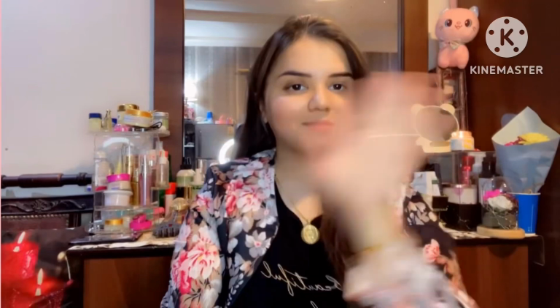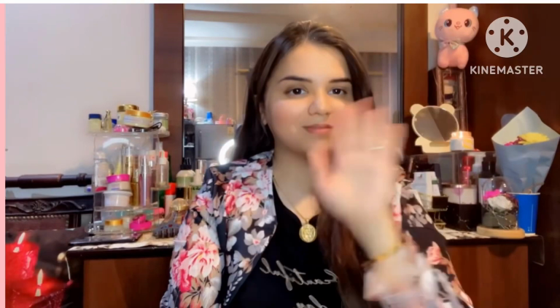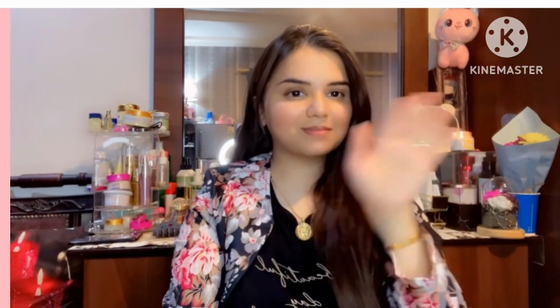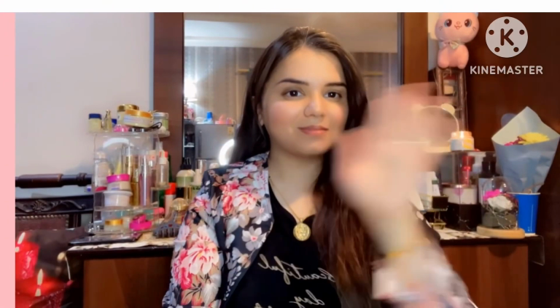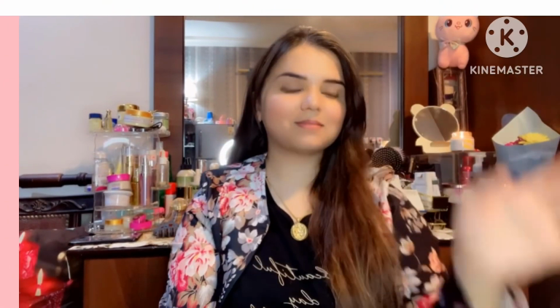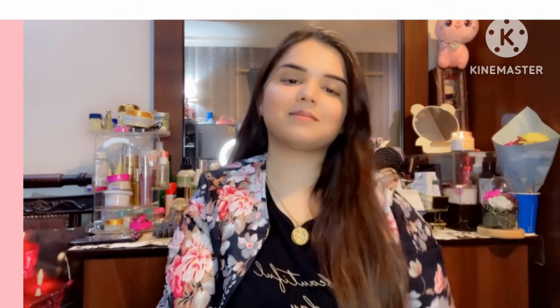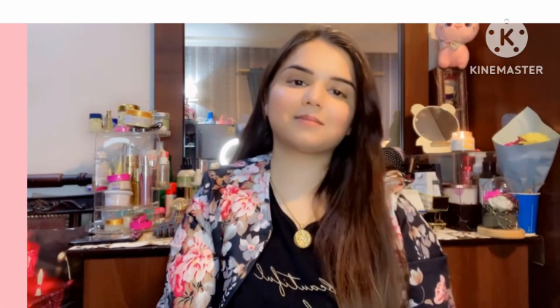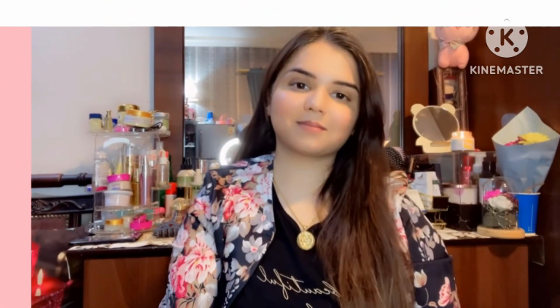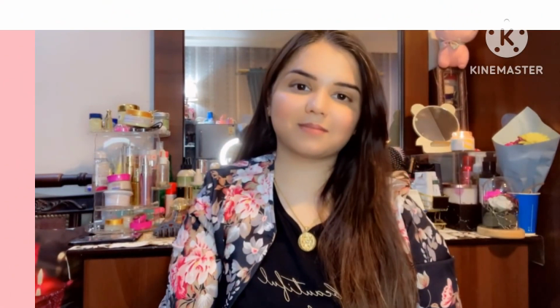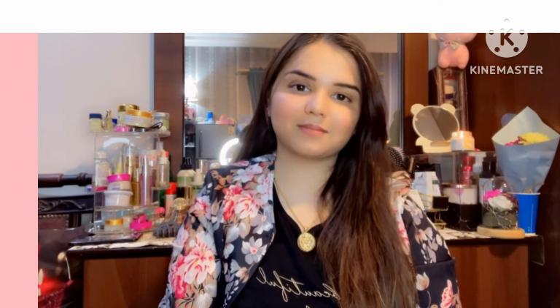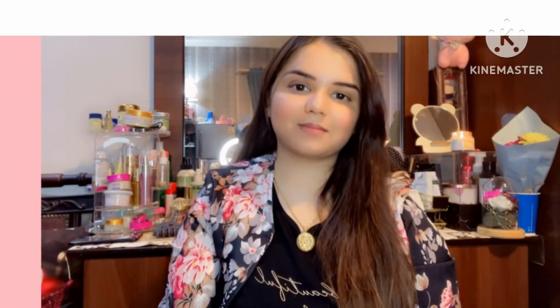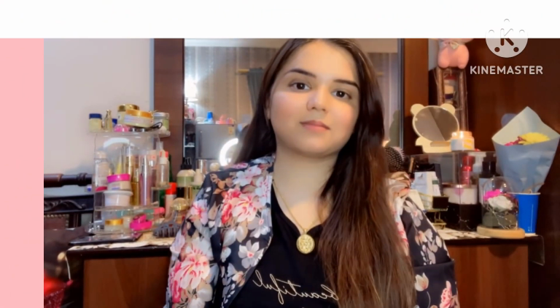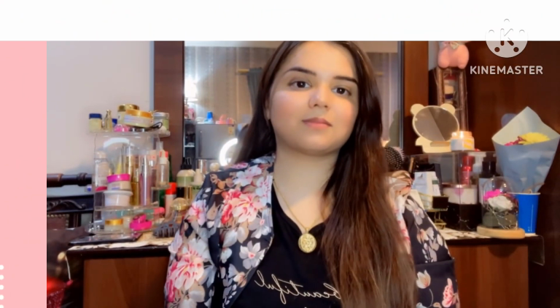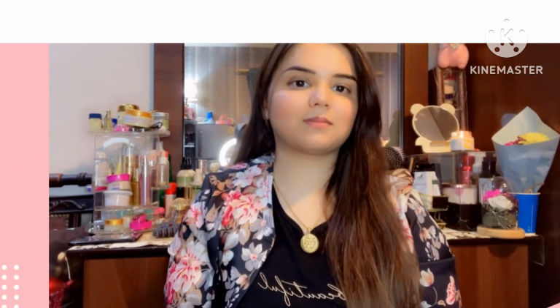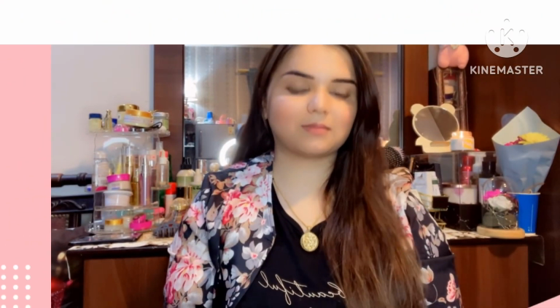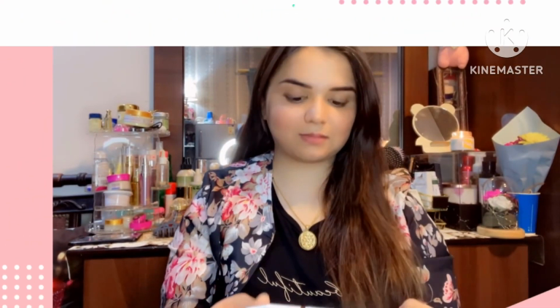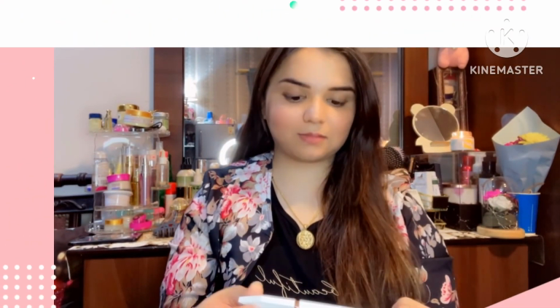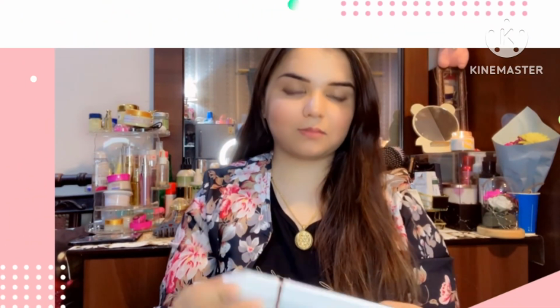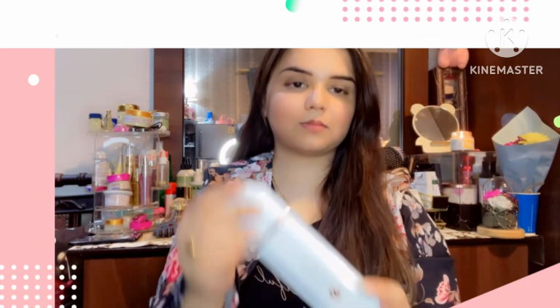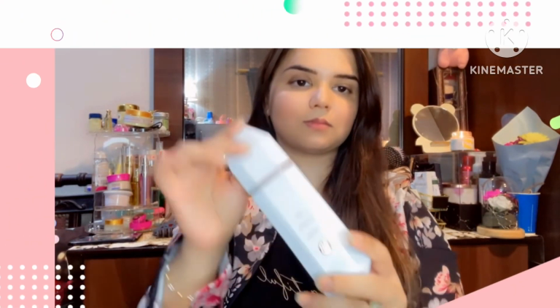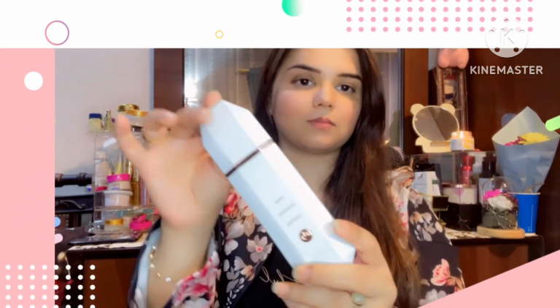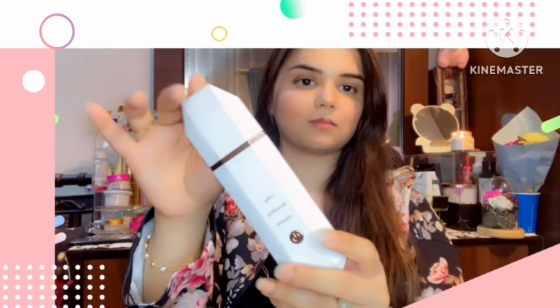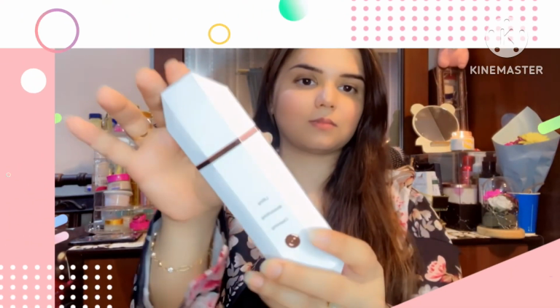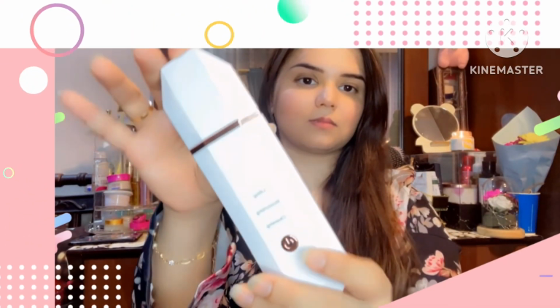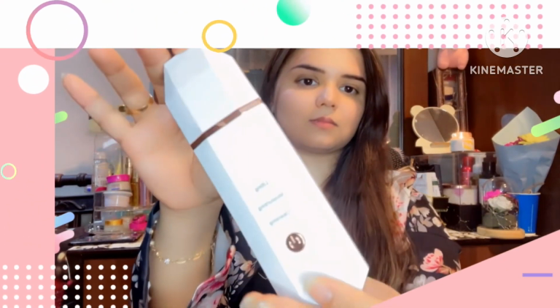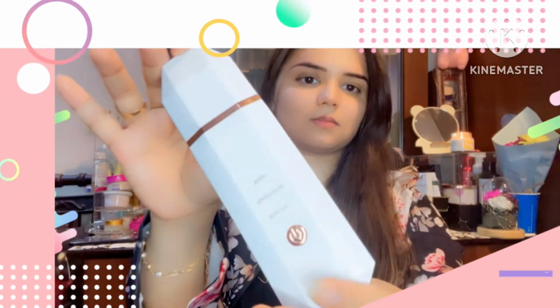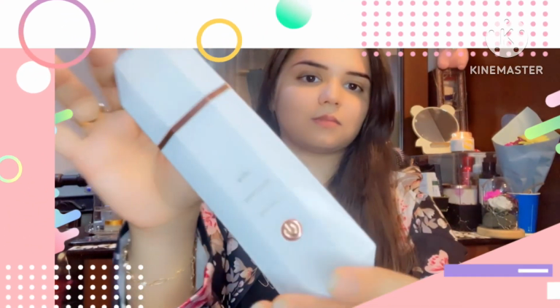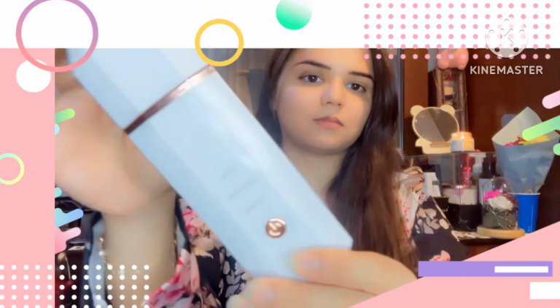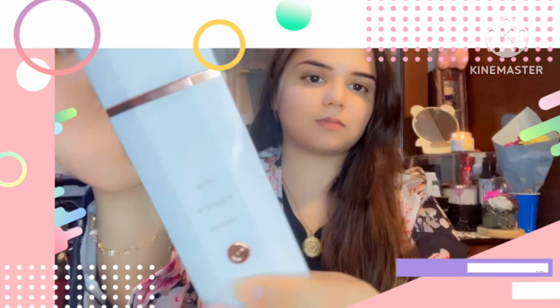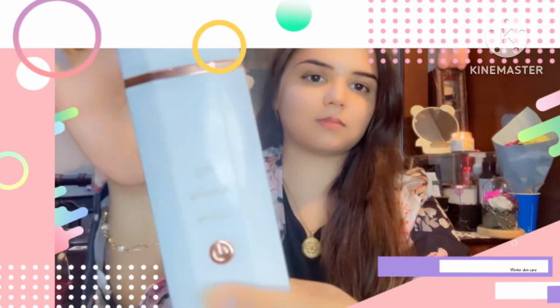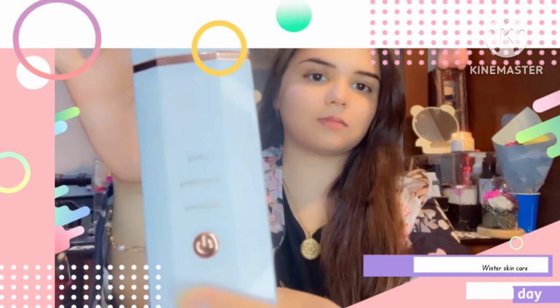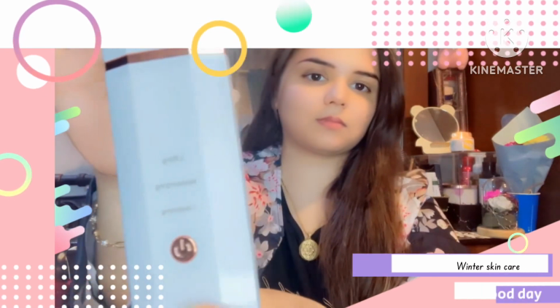Hello everyone, hope everyone is doing great. Today's topic is winter skincare routine. Let's start.